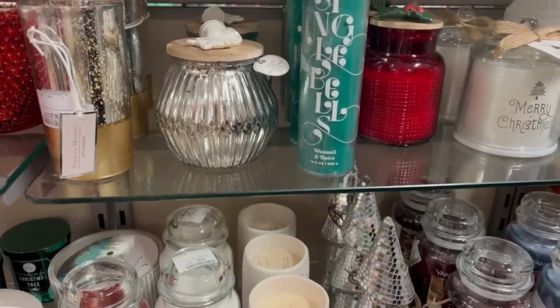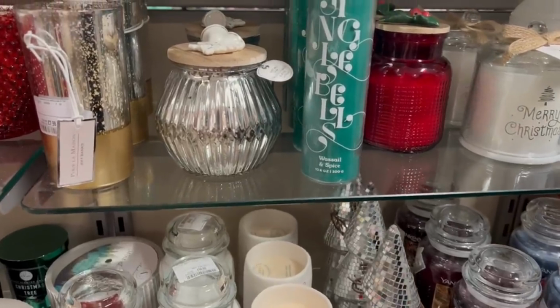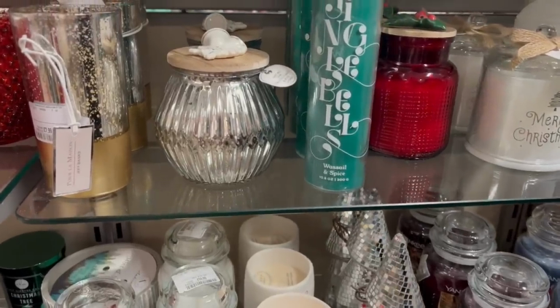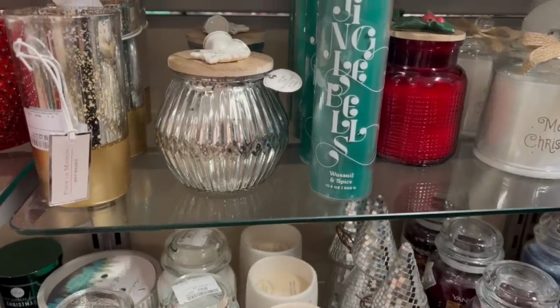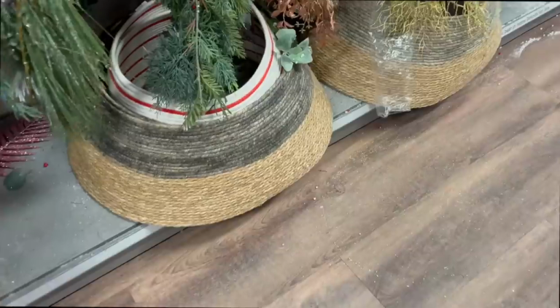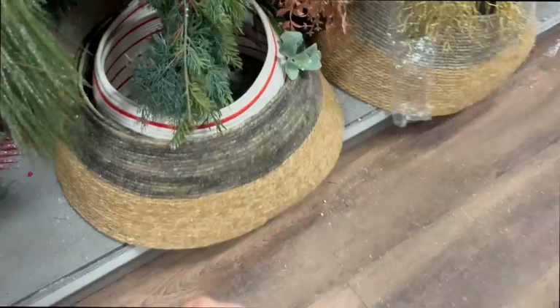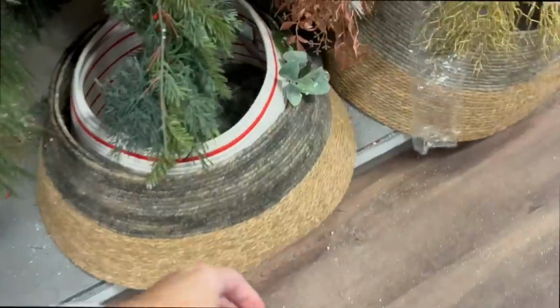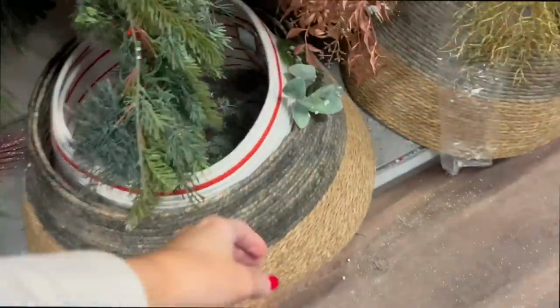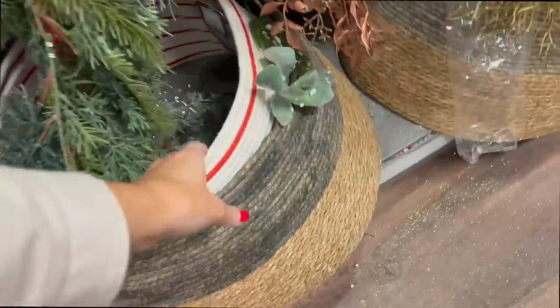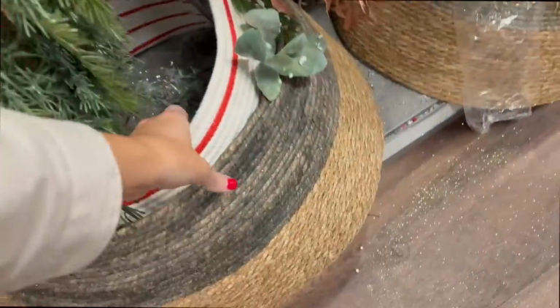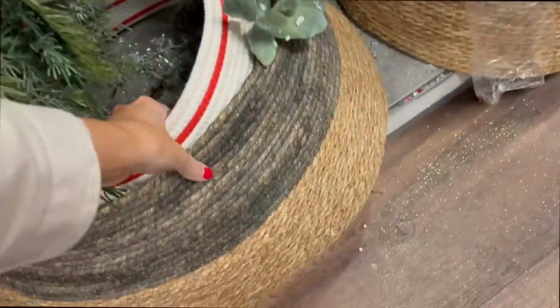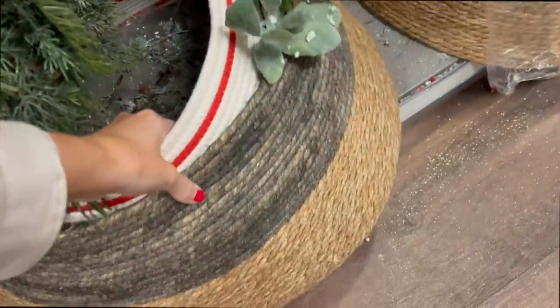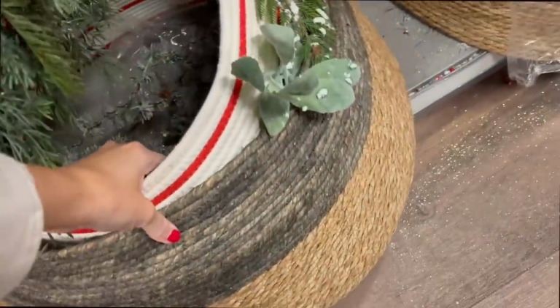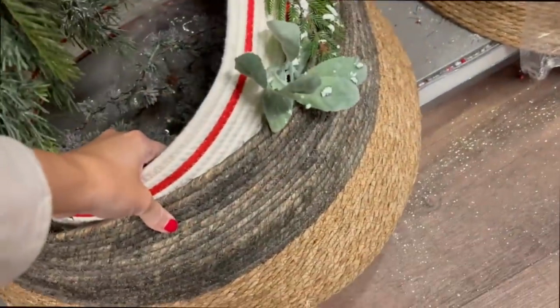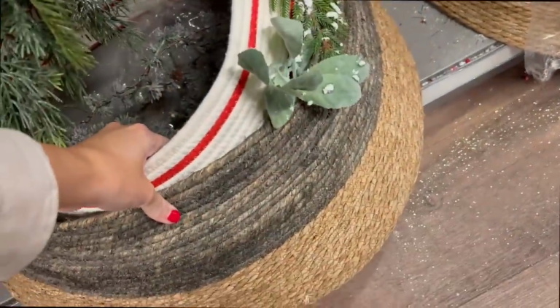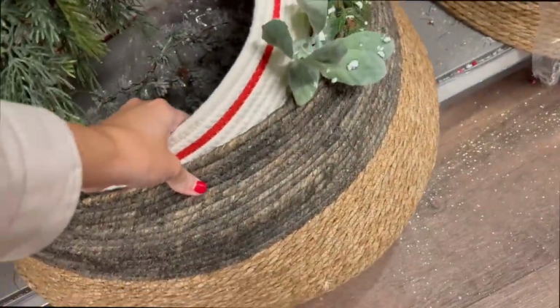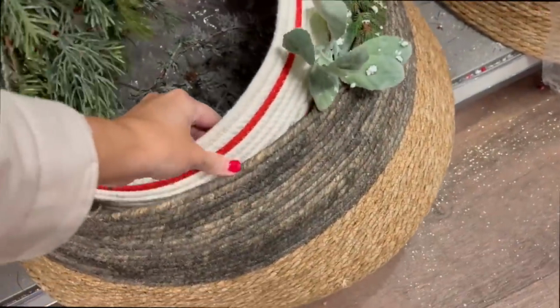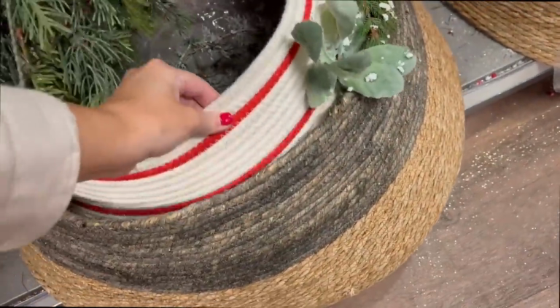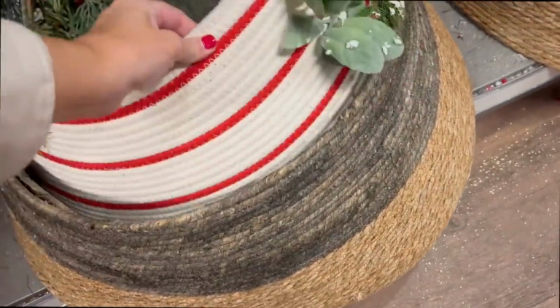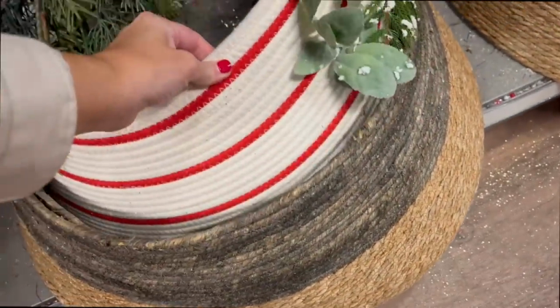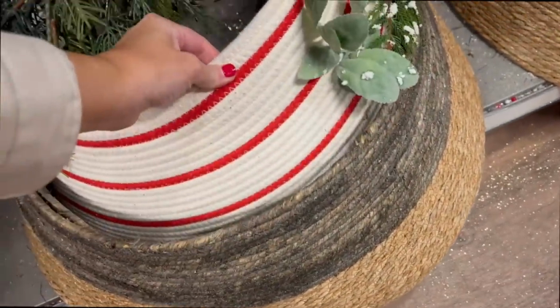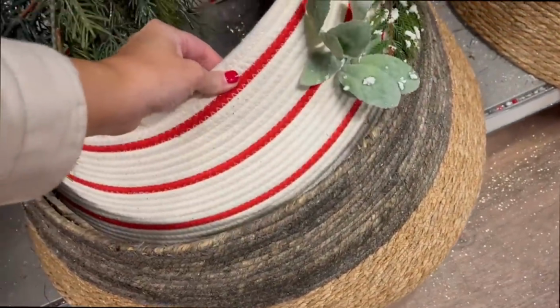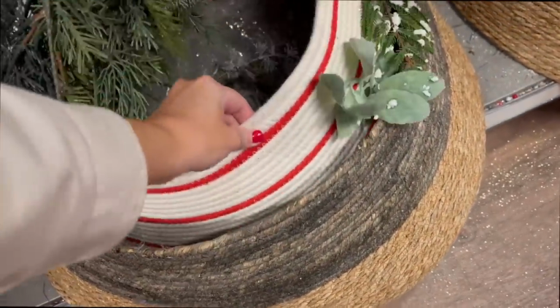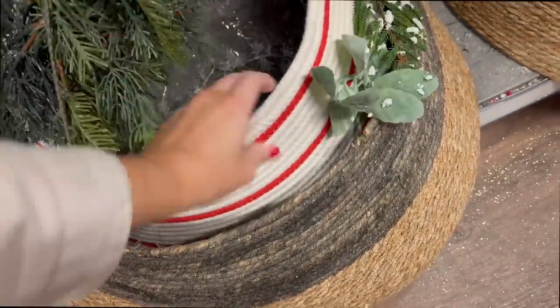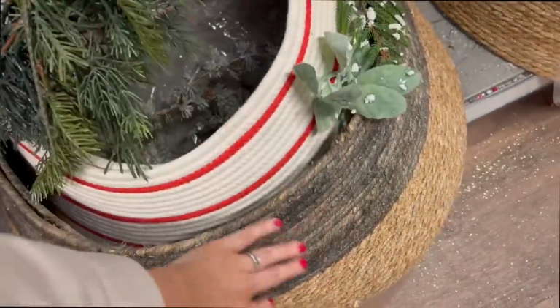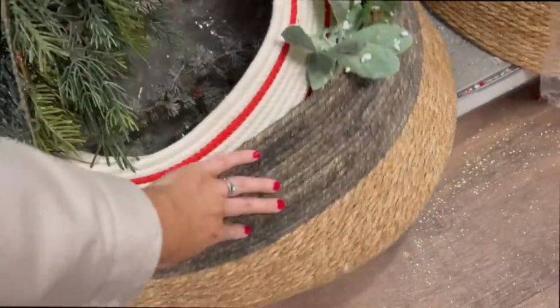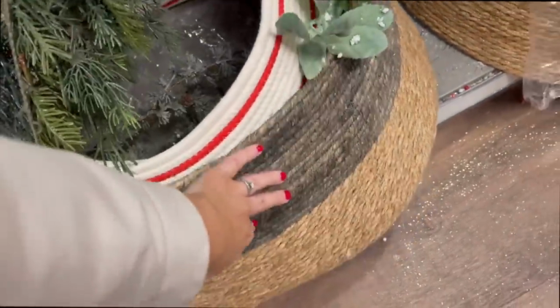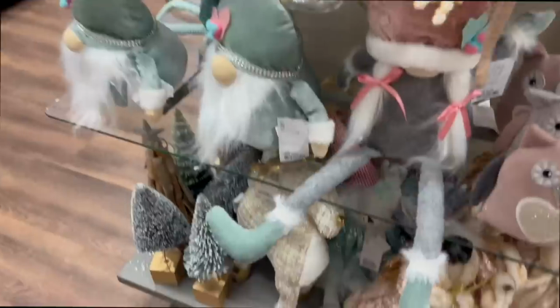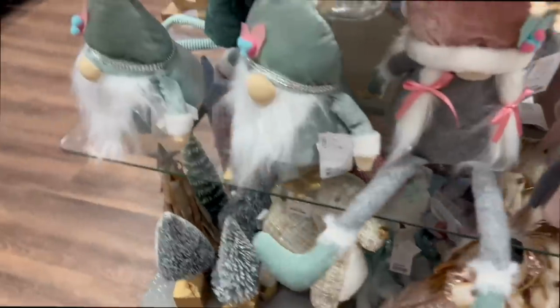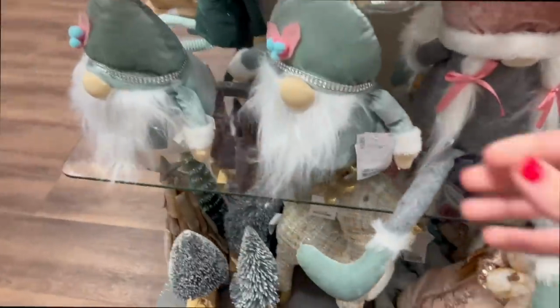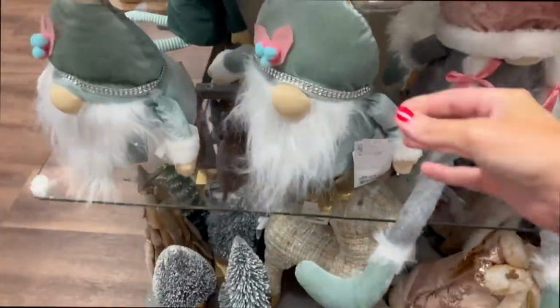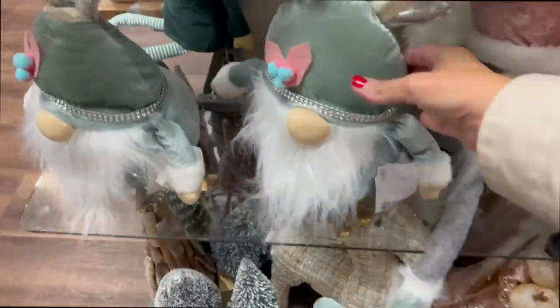I really loved the tree skirts that they had in store as well. They had a few different tree skirts in today which I've never seen before. I love this red and white one — how beautiful is that!